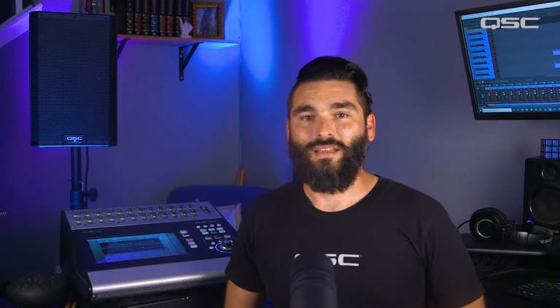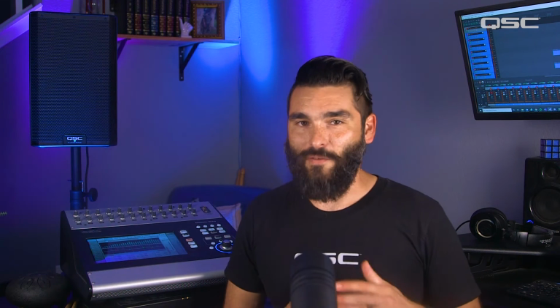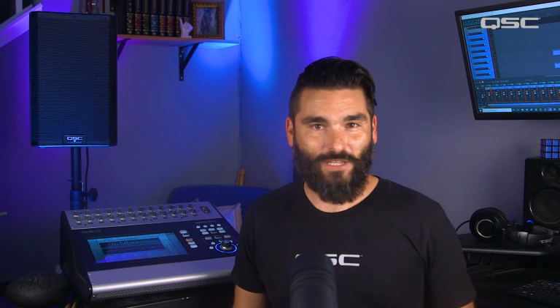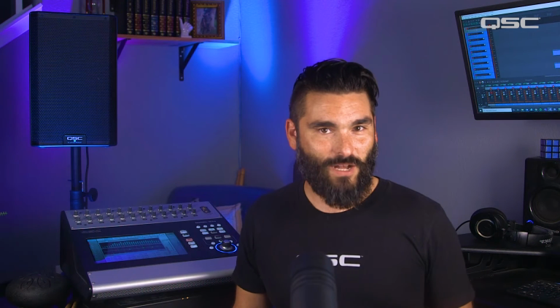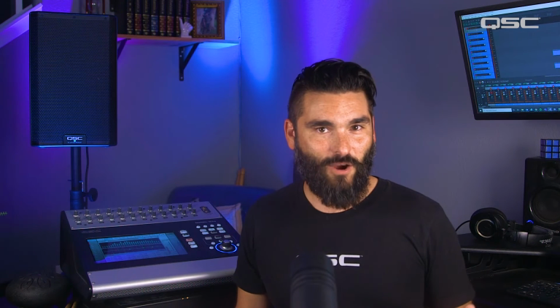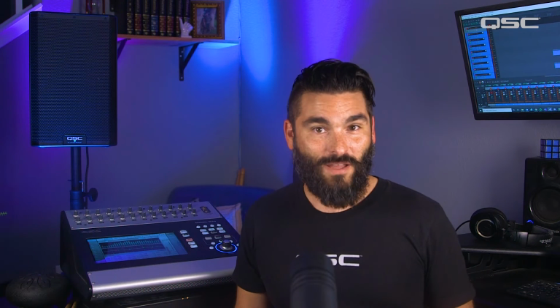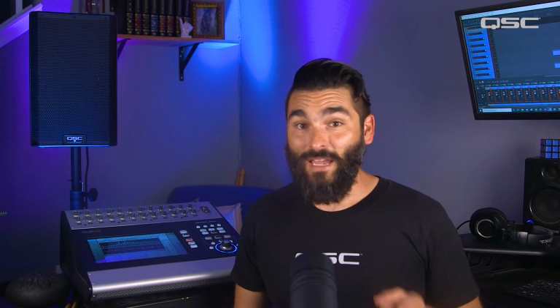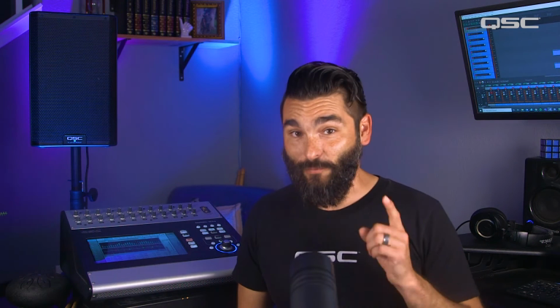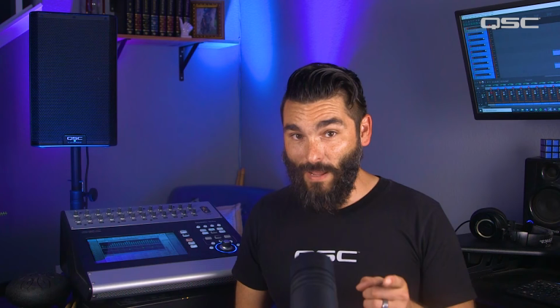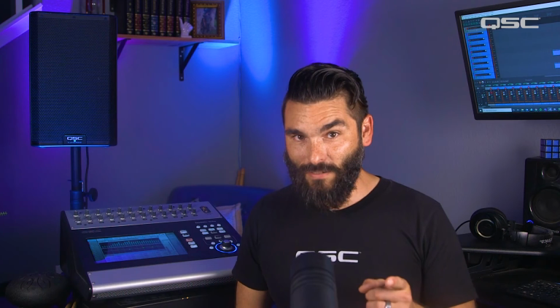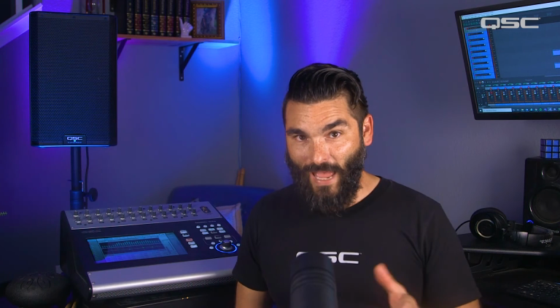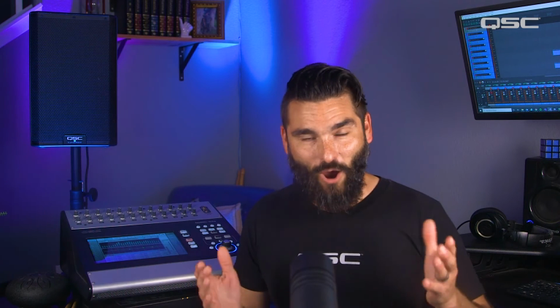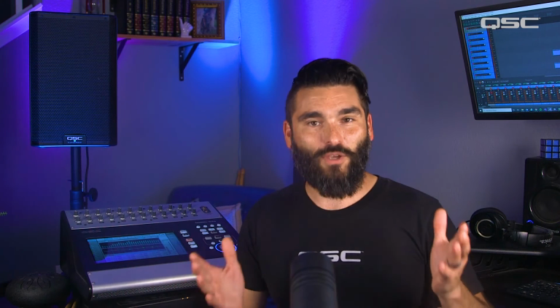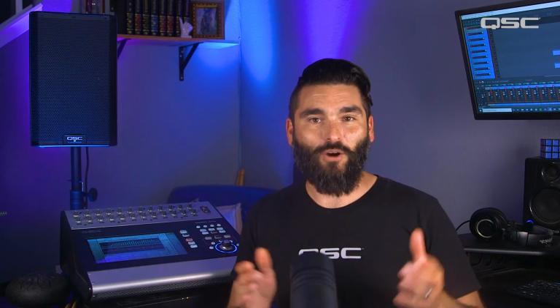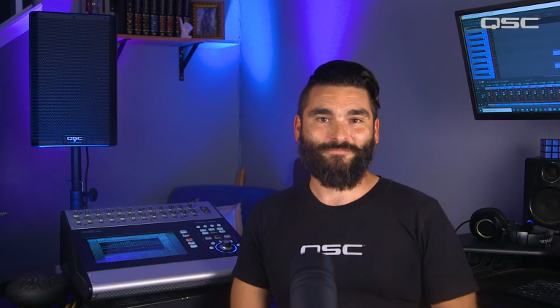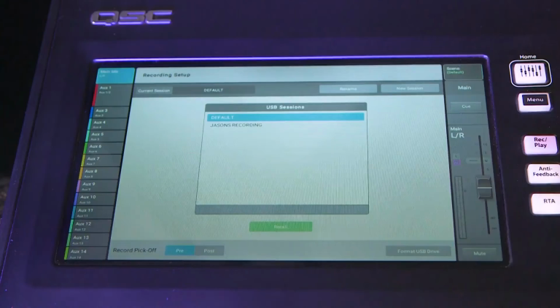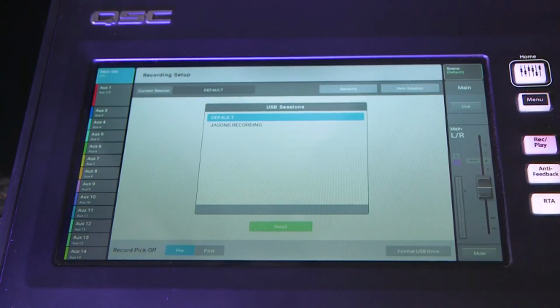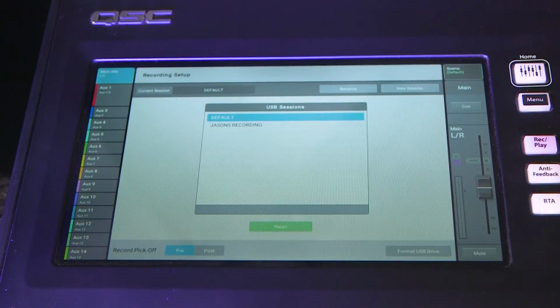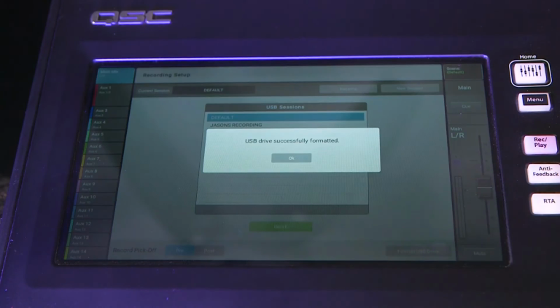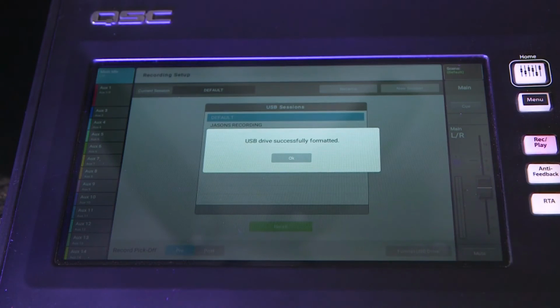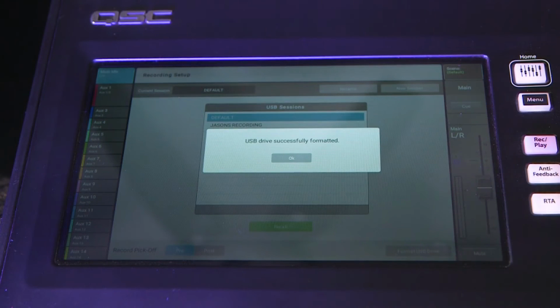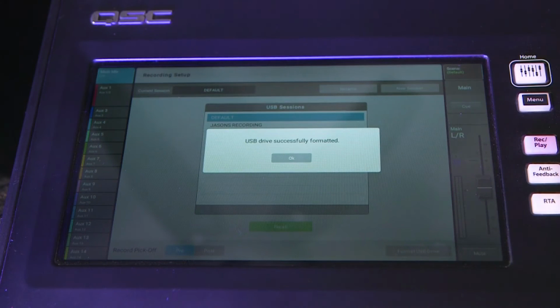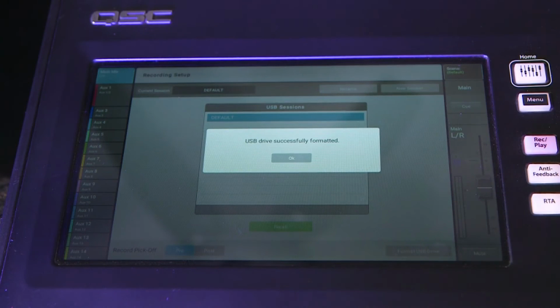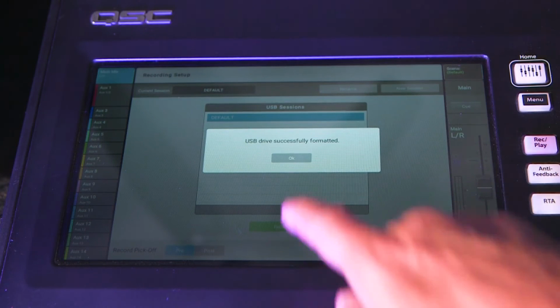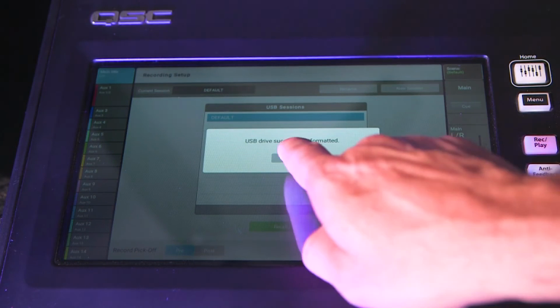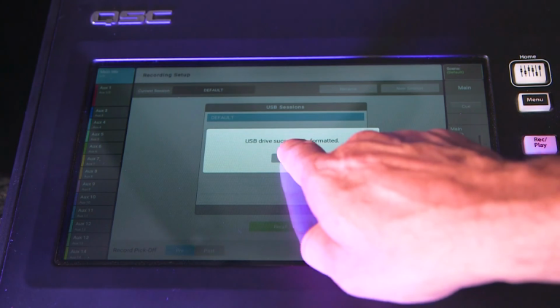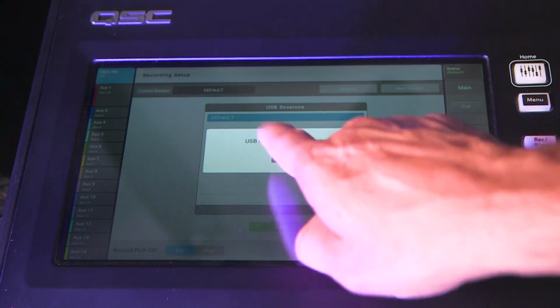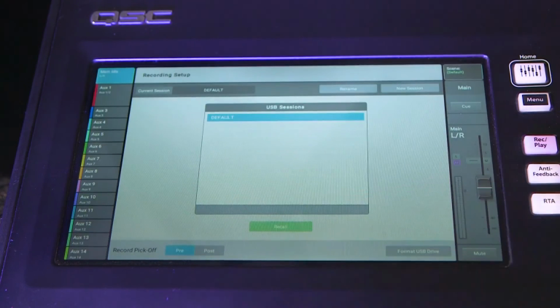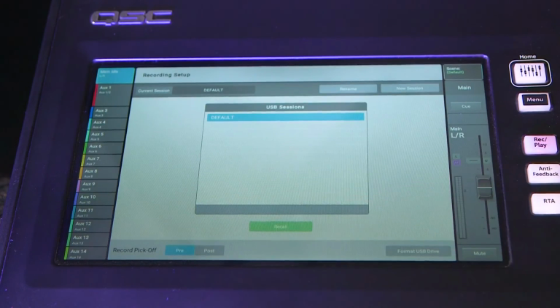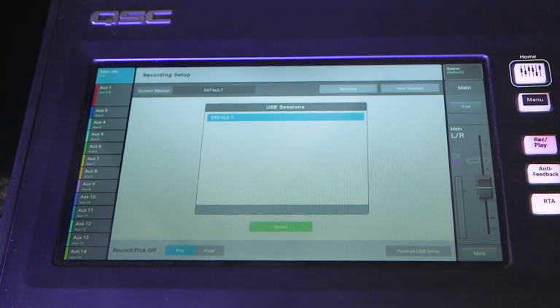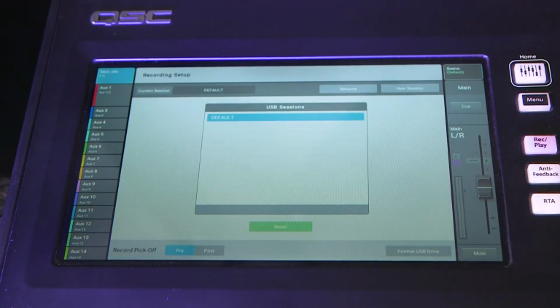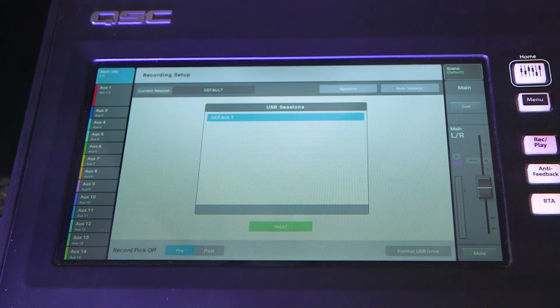If everything is ready to go, hit the format button and off you go. Once the process is finished, you will receive a prompt indicating that the format is complete.